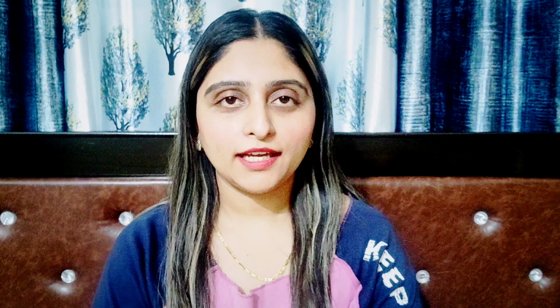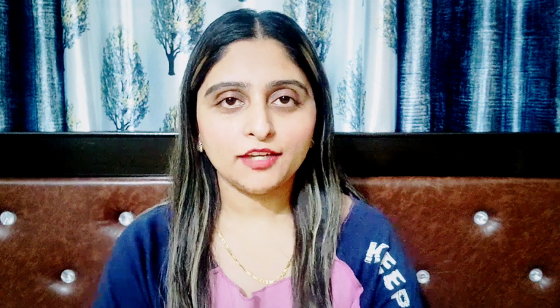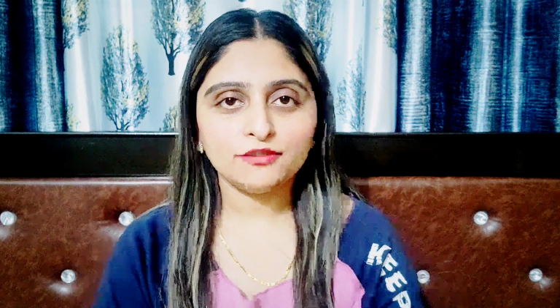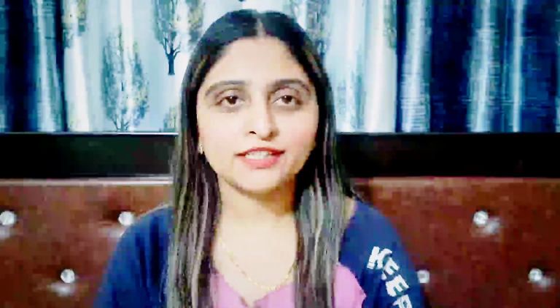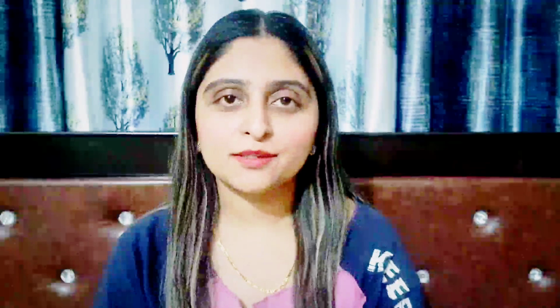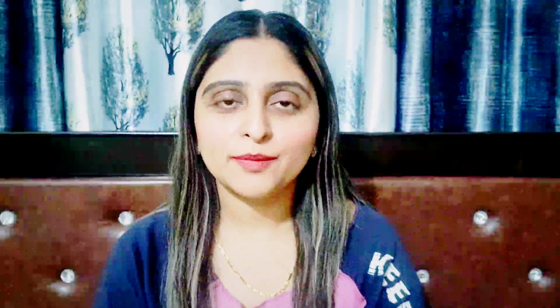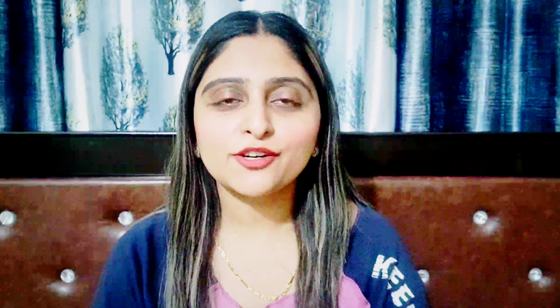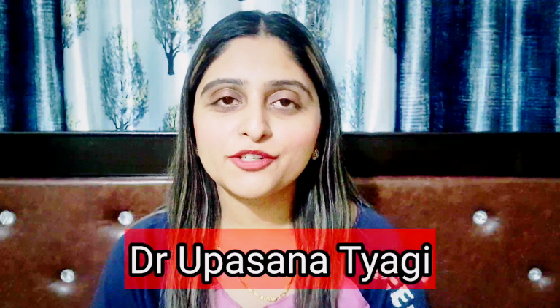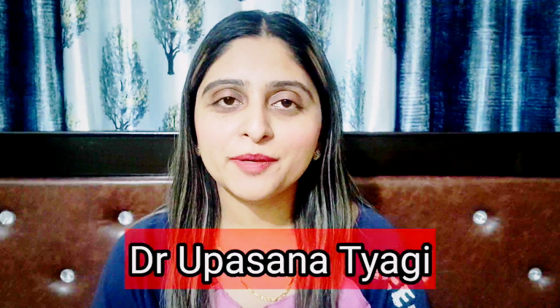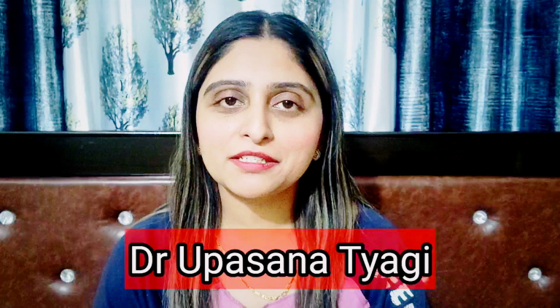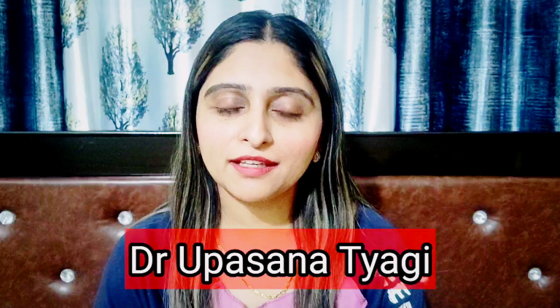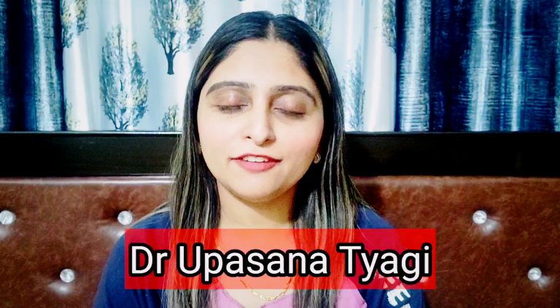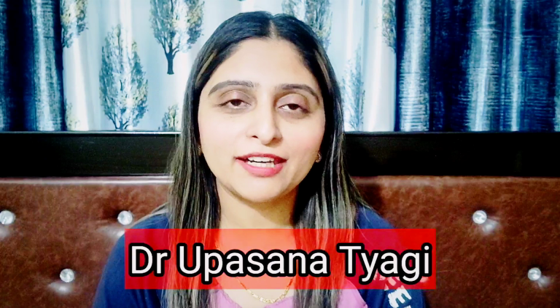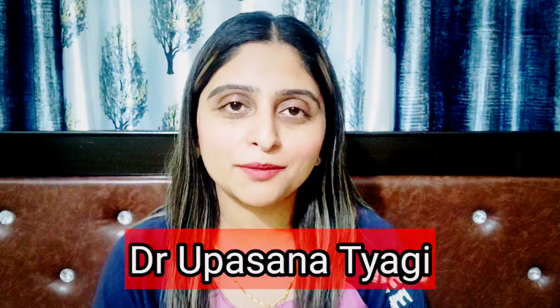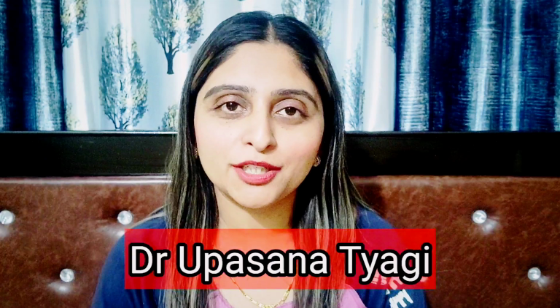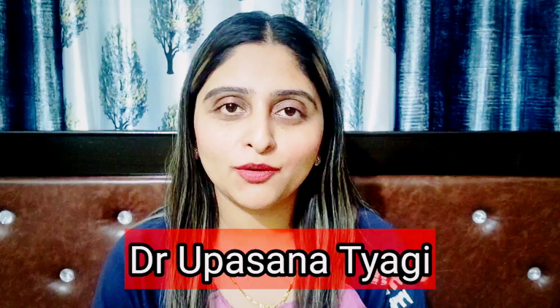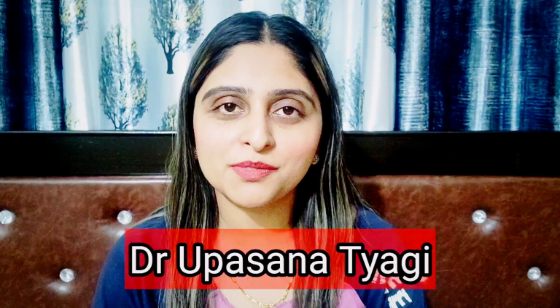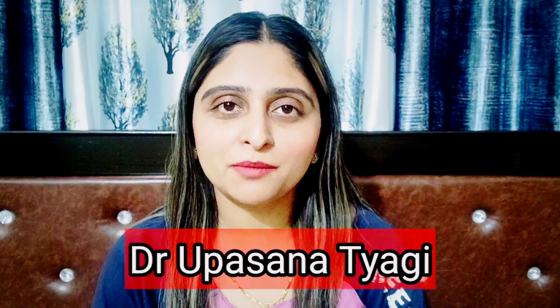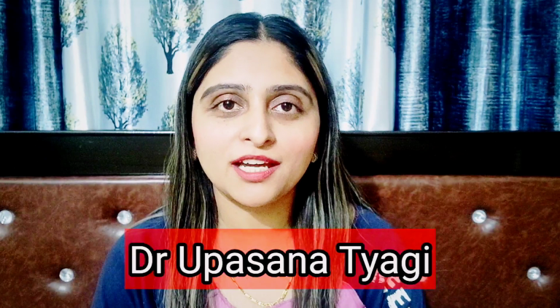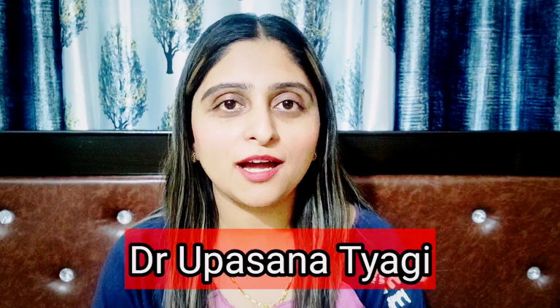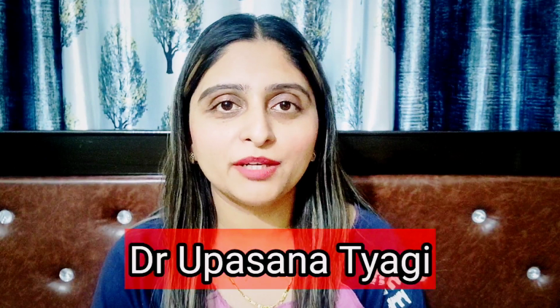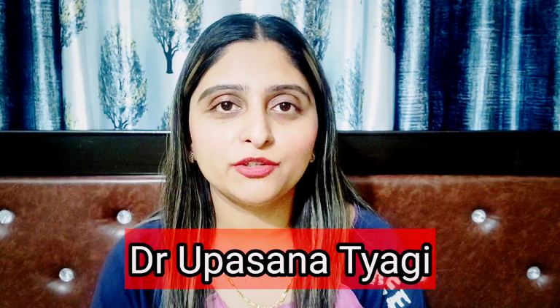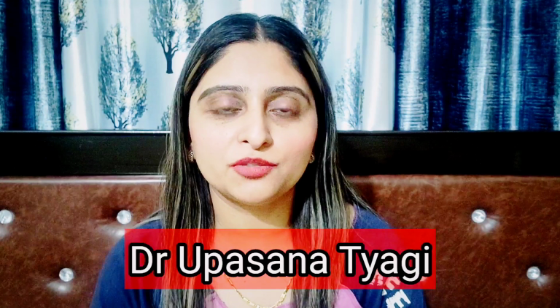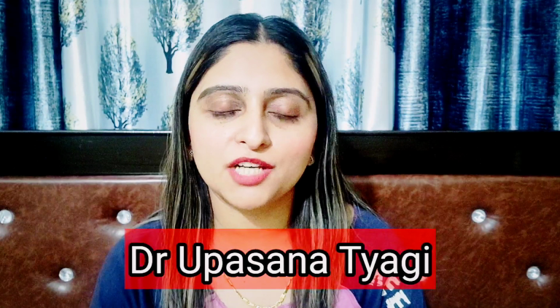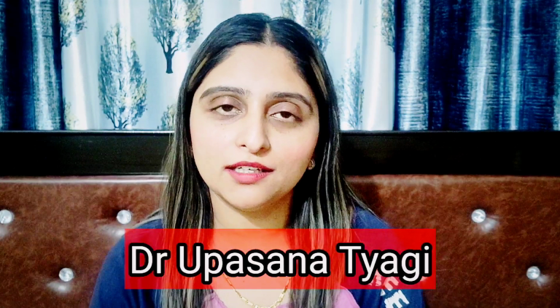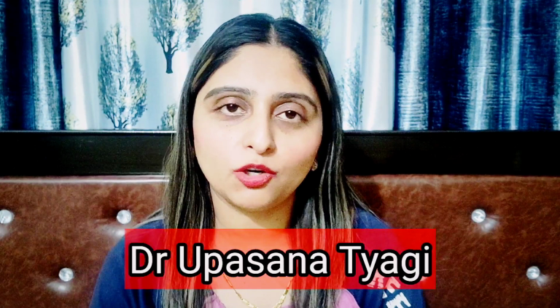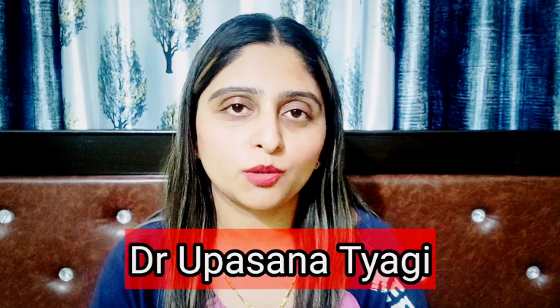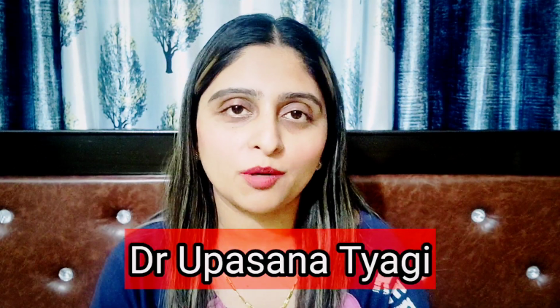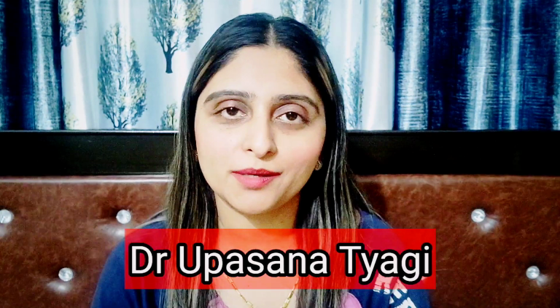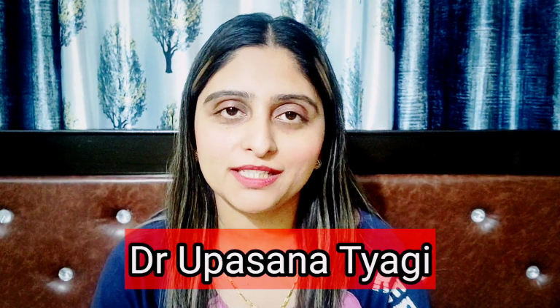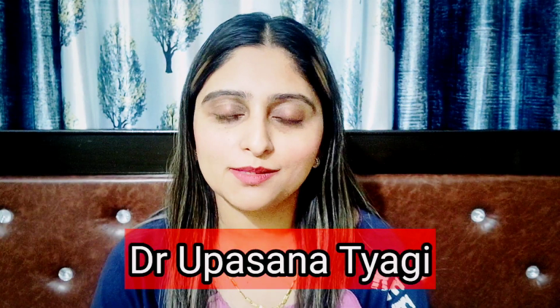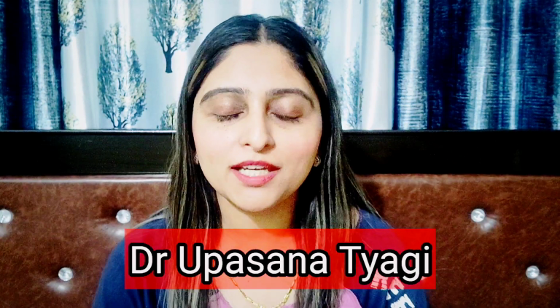Hello friends, I am Dr. Upasnatyaghi and welcome to my YouTube channel Dr. Mom Remedies.